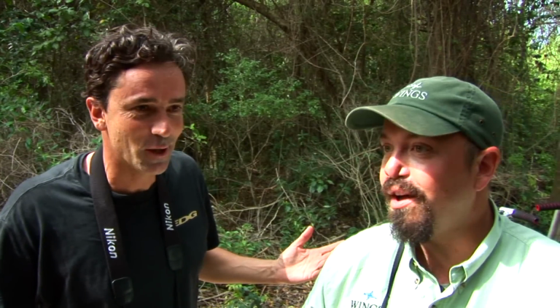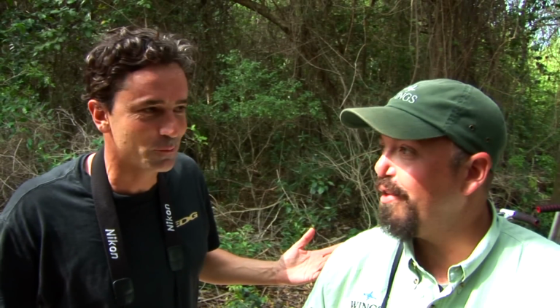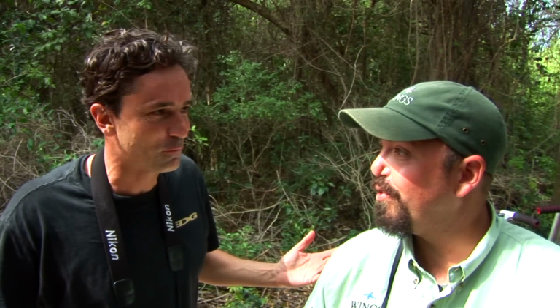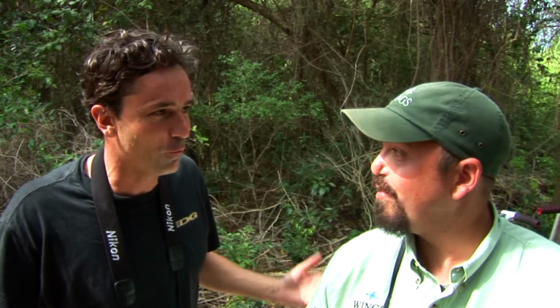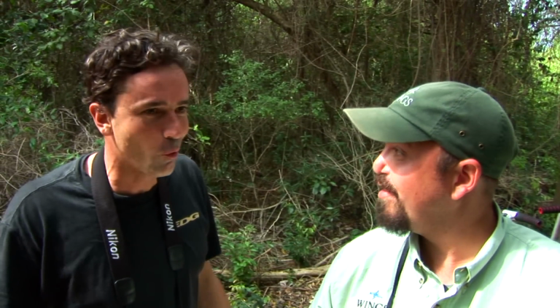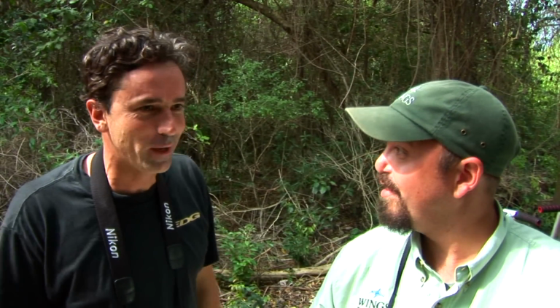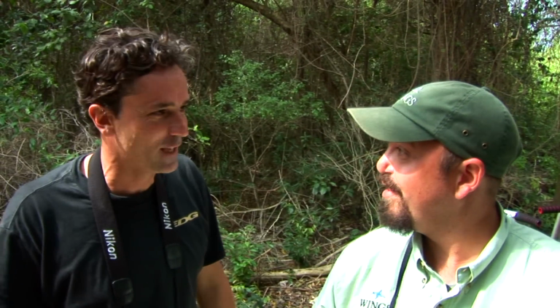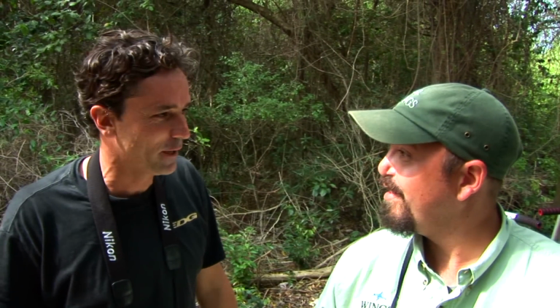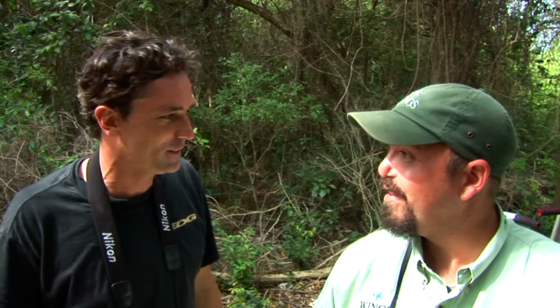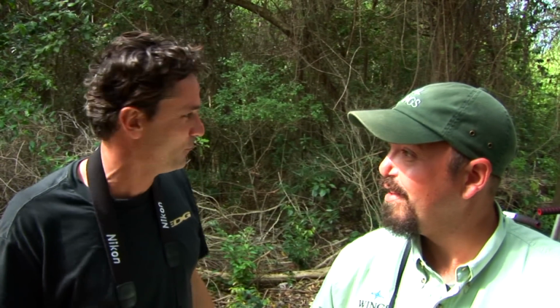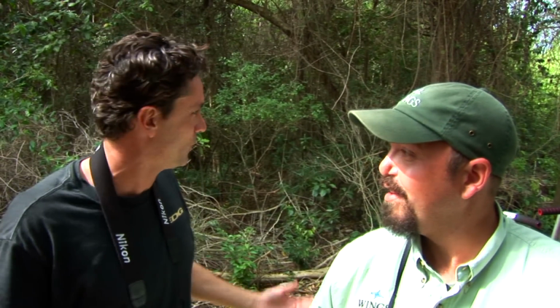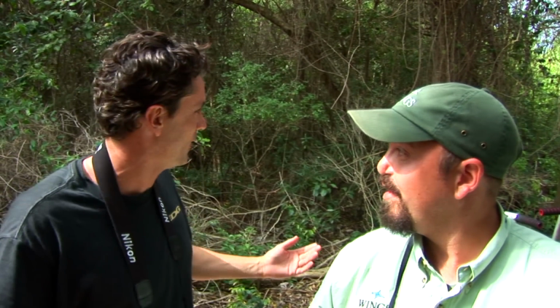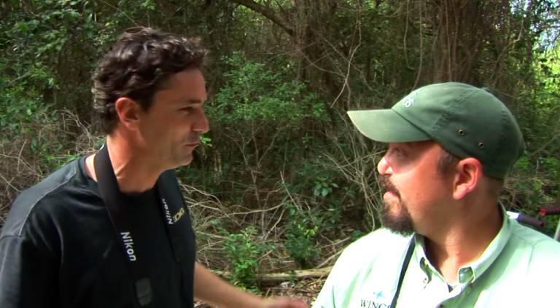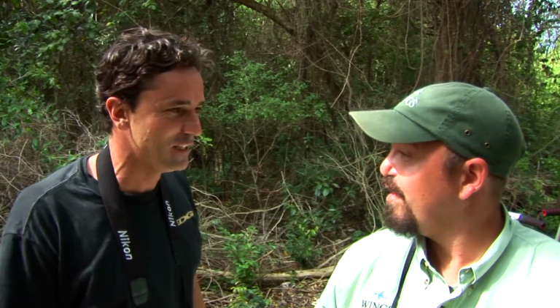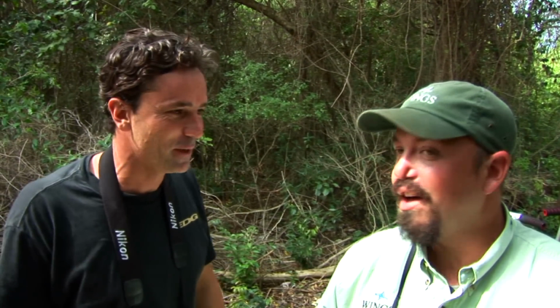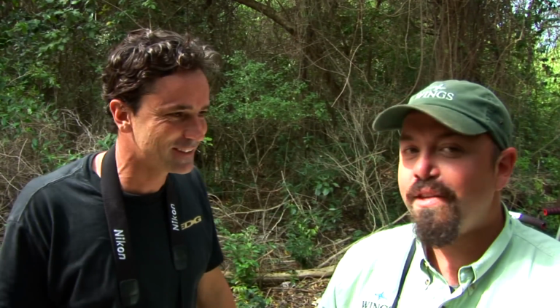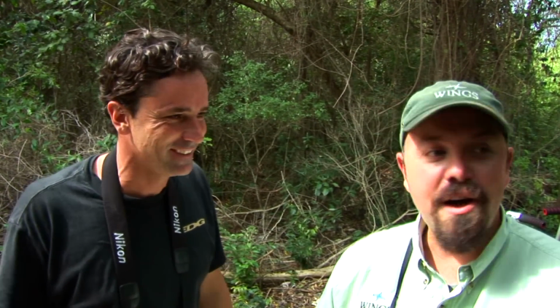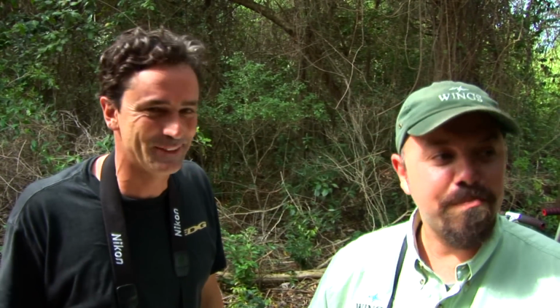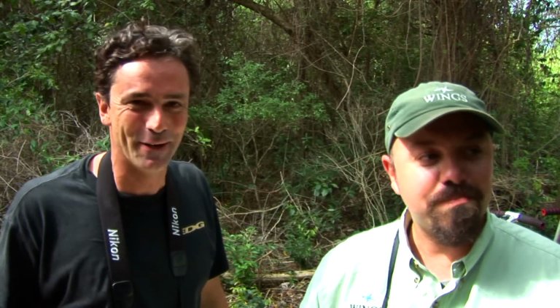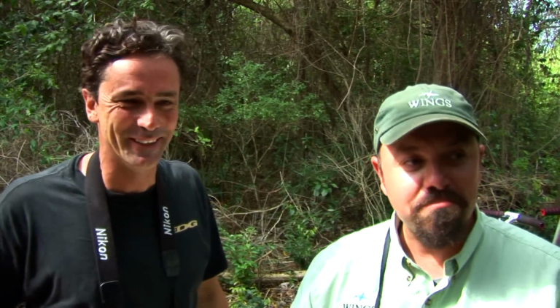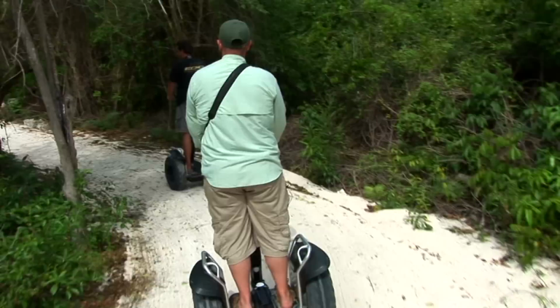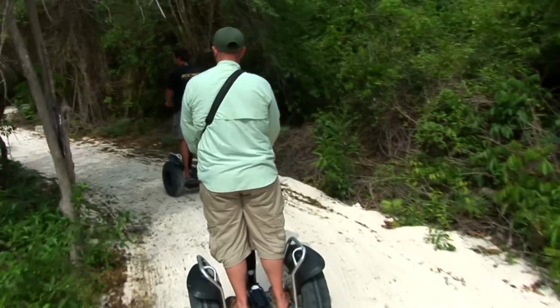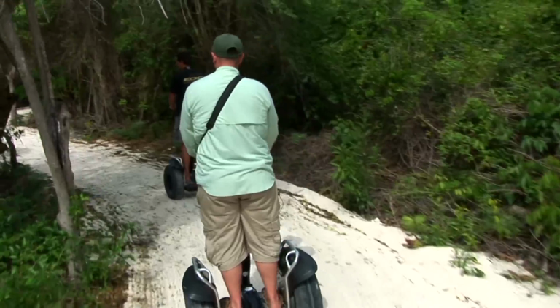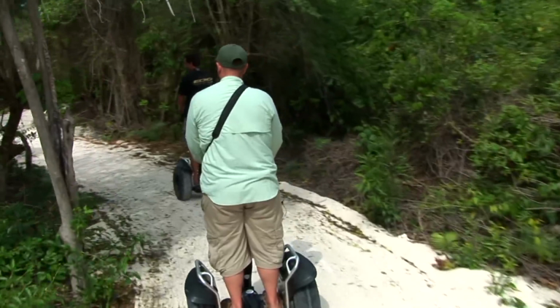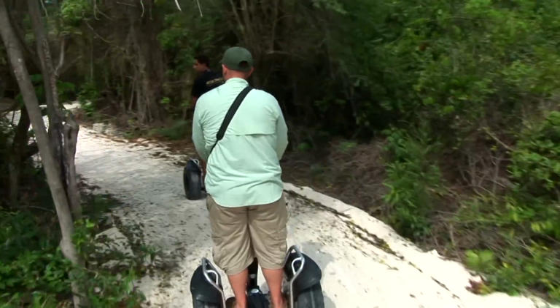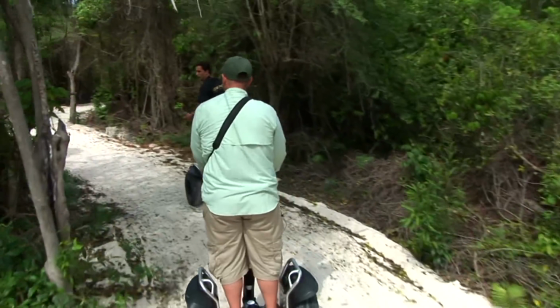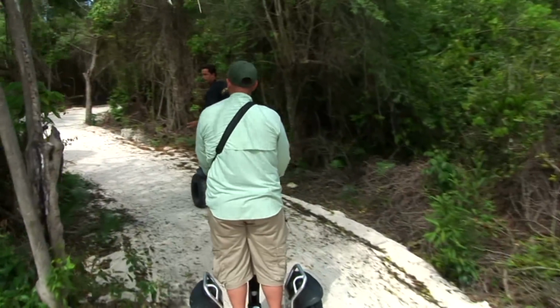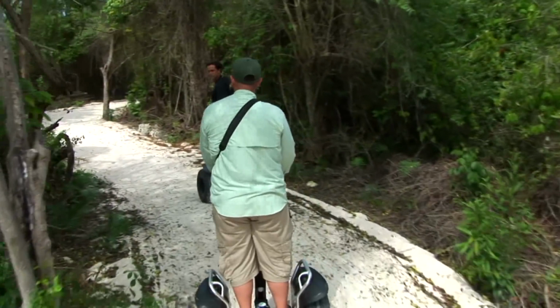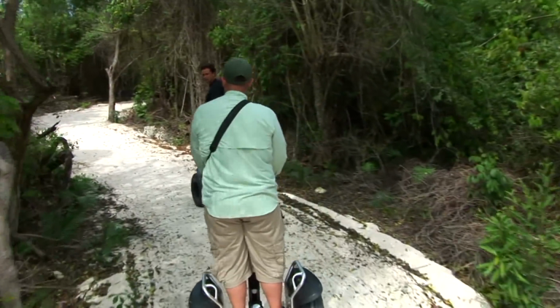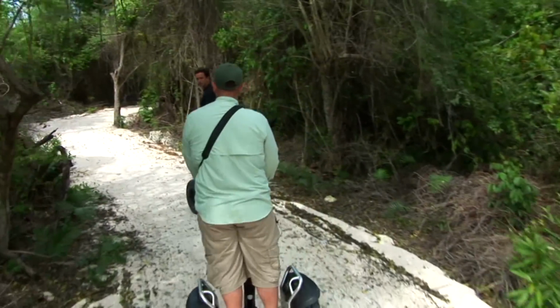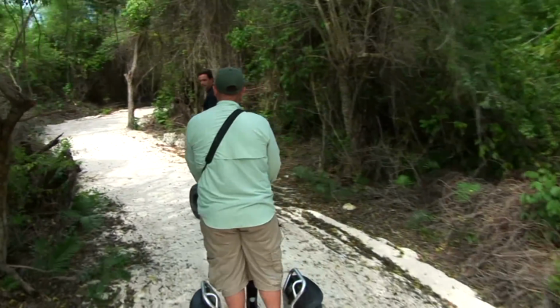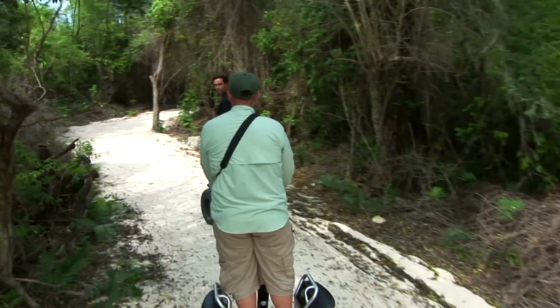We're doing pretty good — four endemics in about 15 minutes. I think birding by Segway might be the way to go.